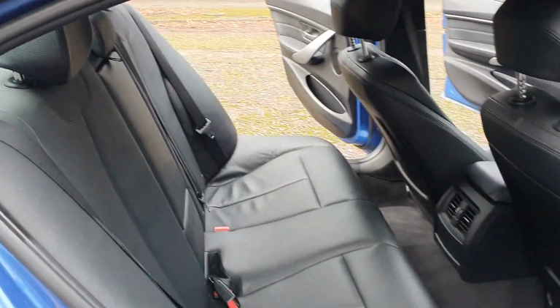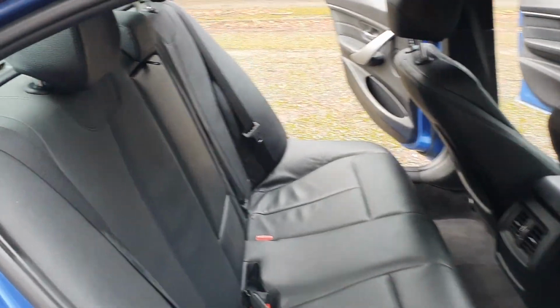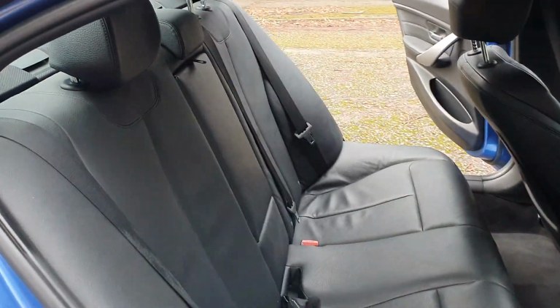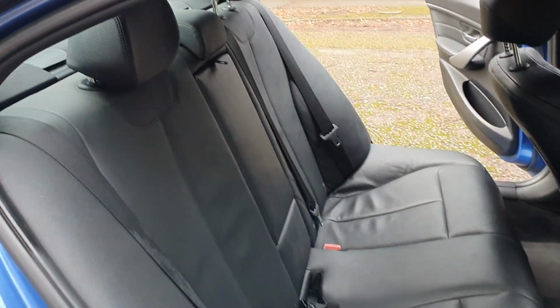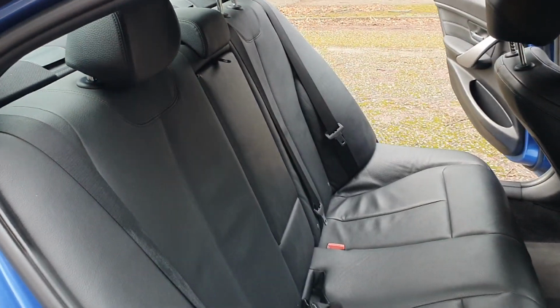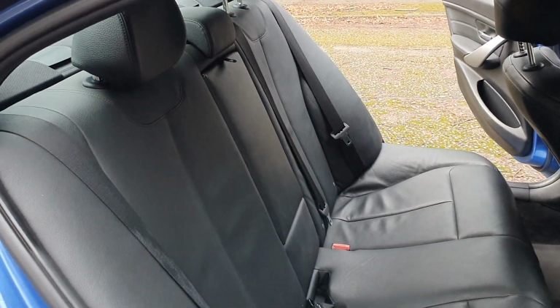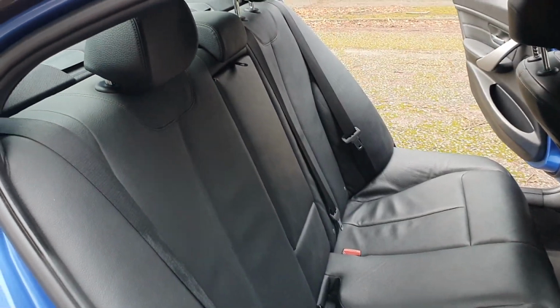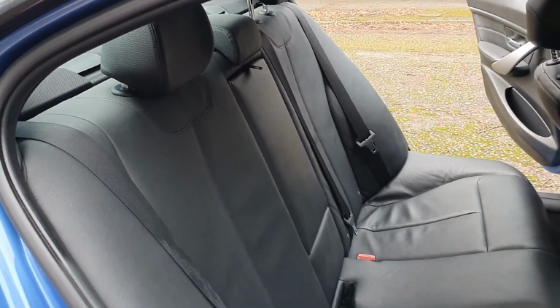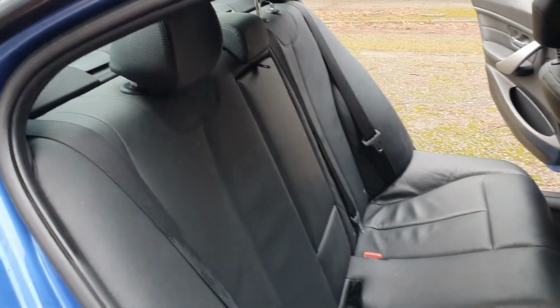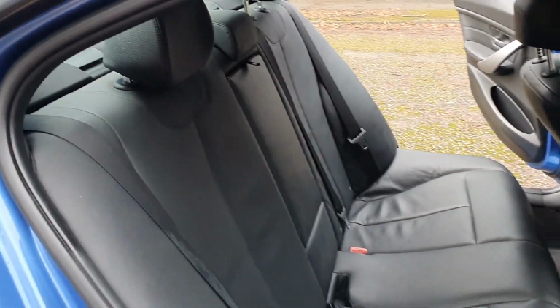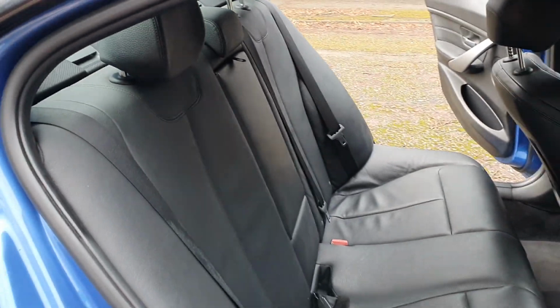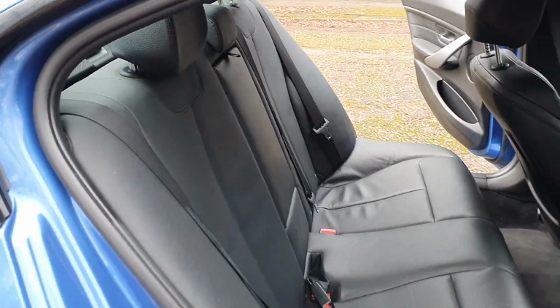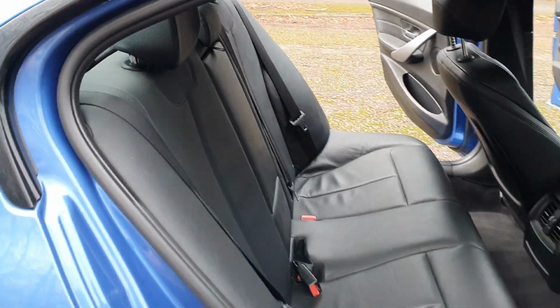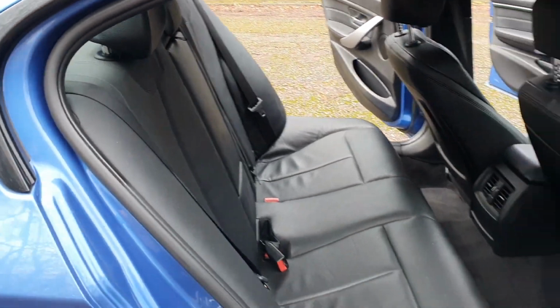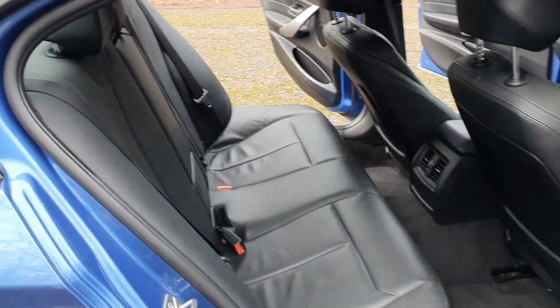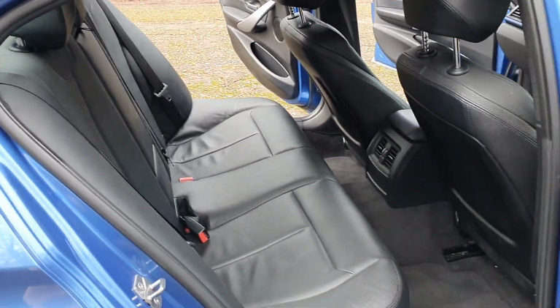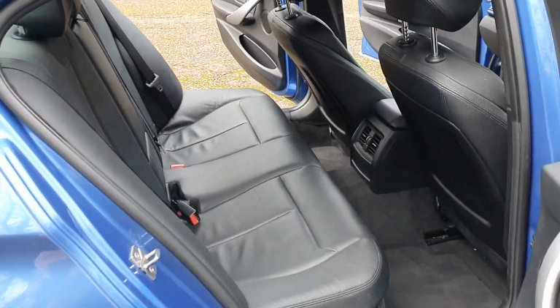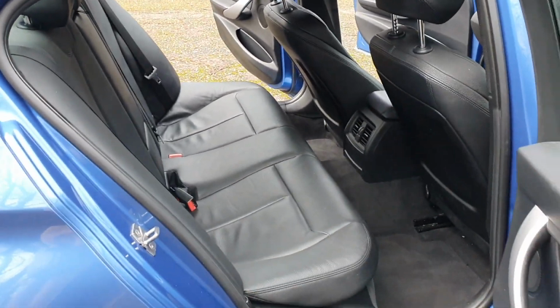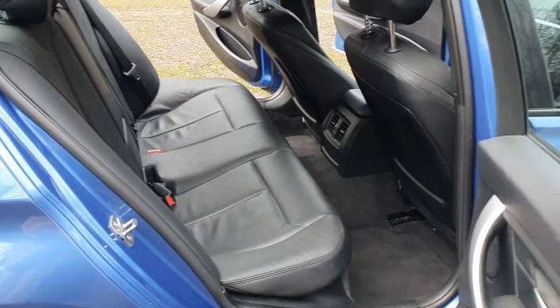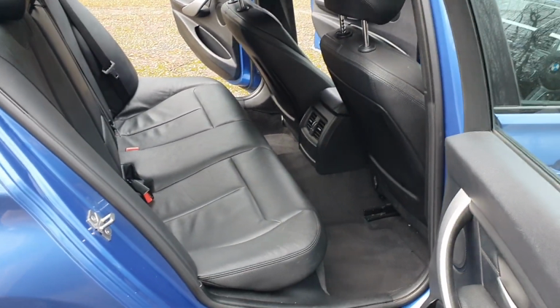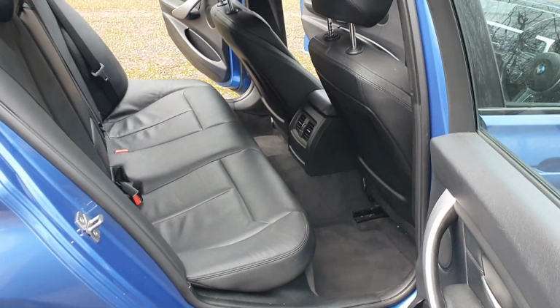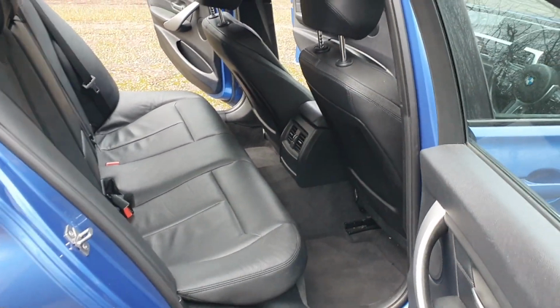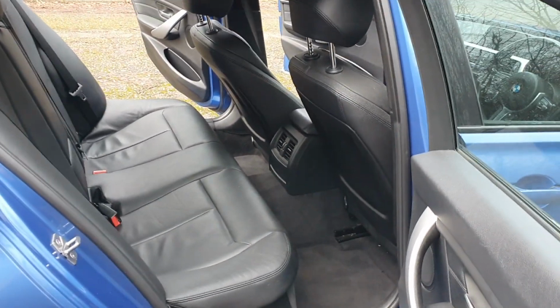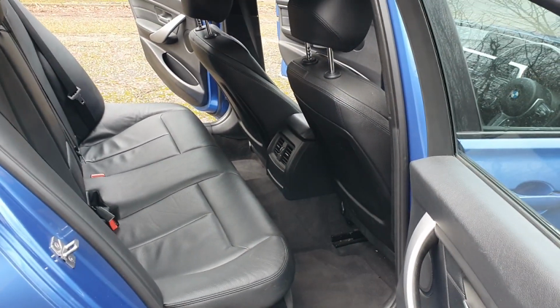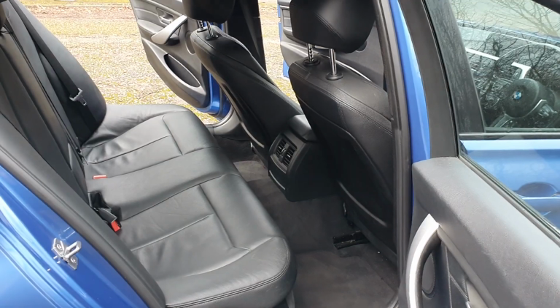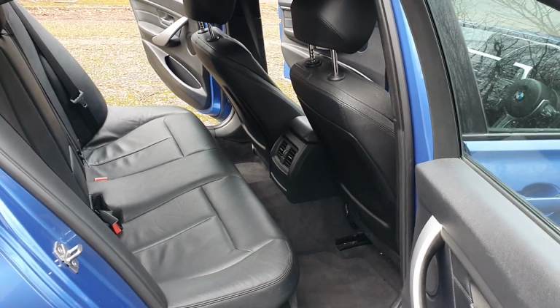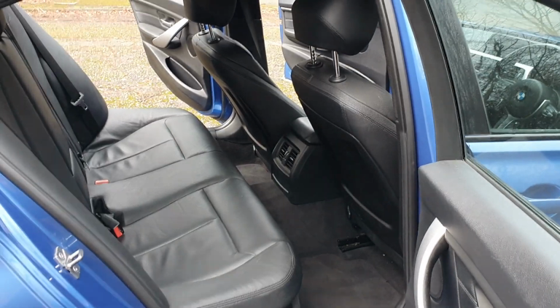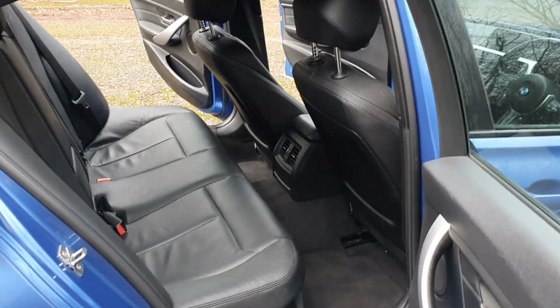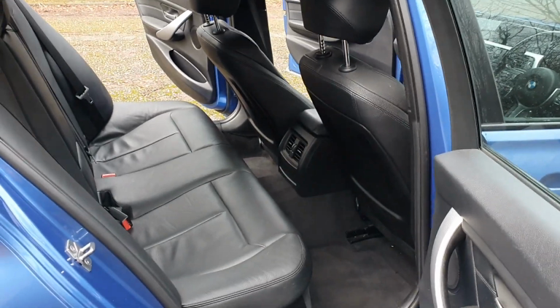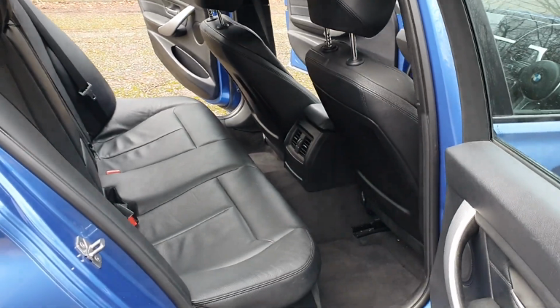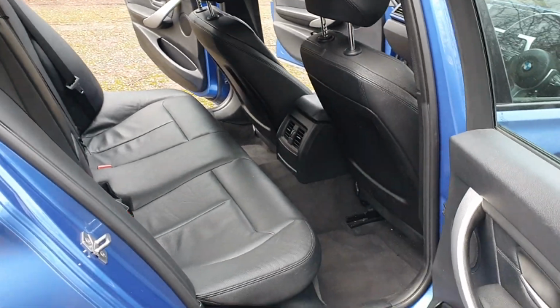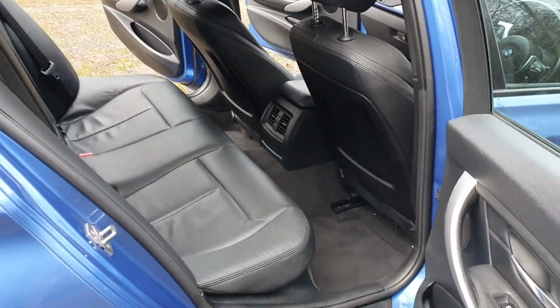Three seats in the back — I believe the one in the middle folds down for an armrest as well. Full leather in the back too.